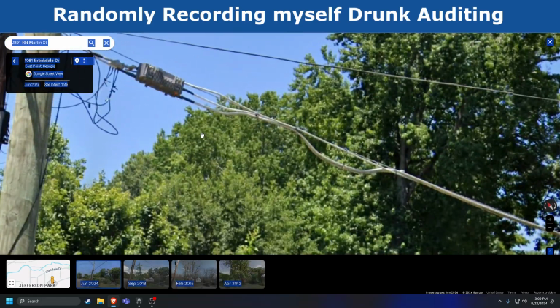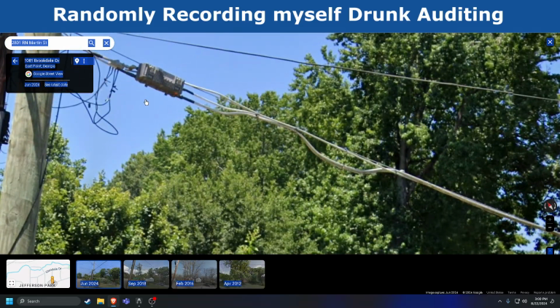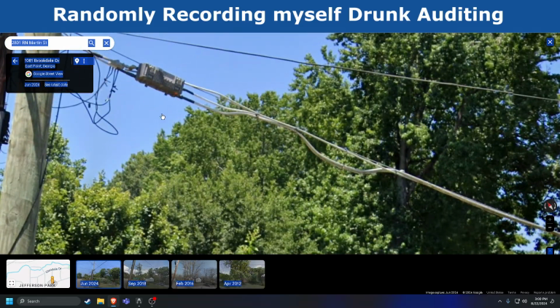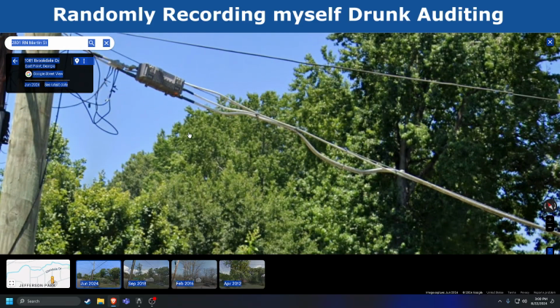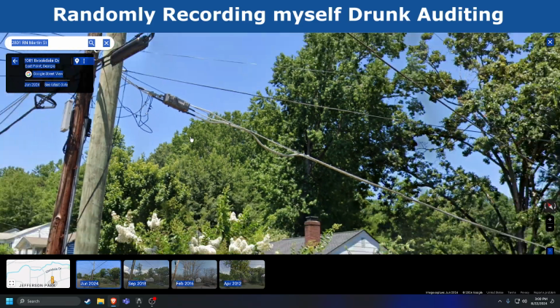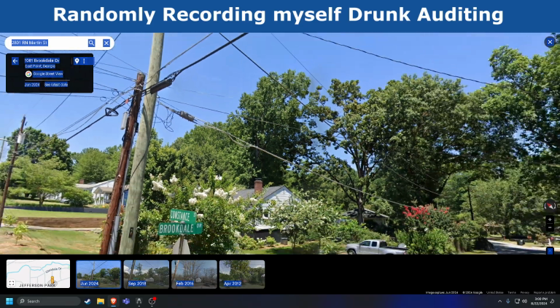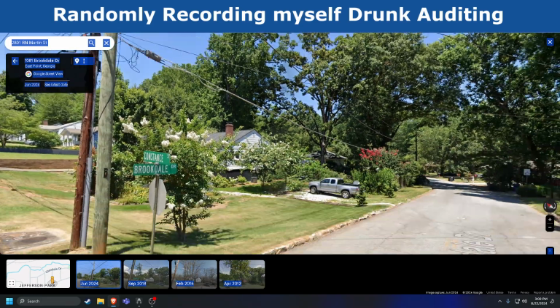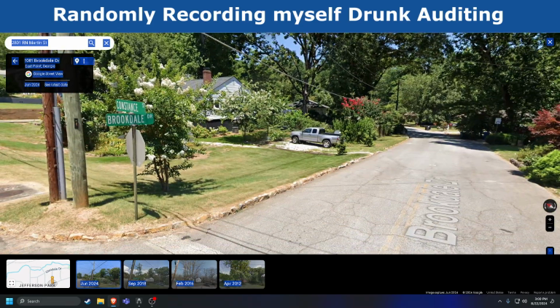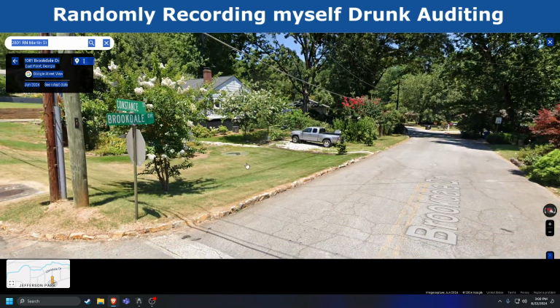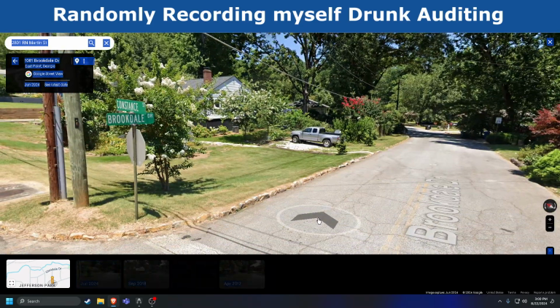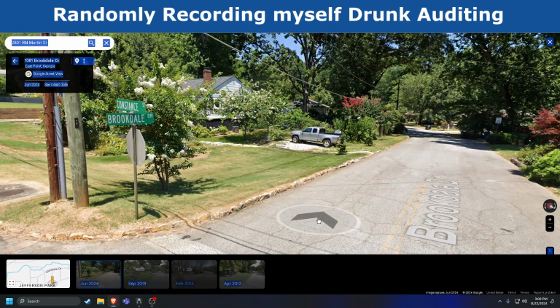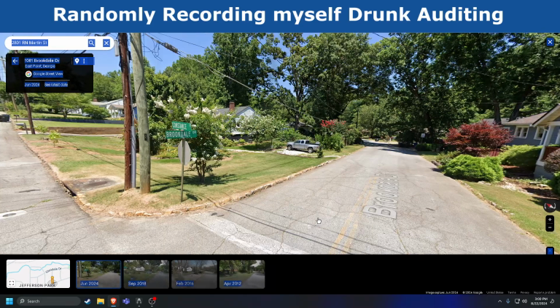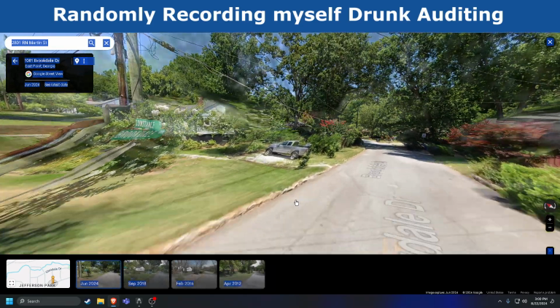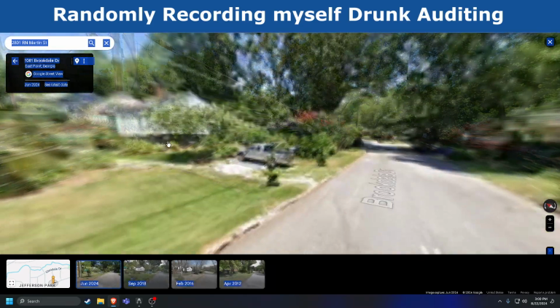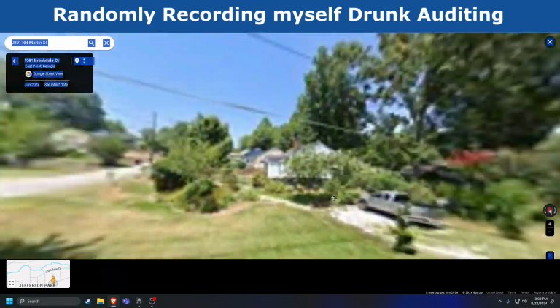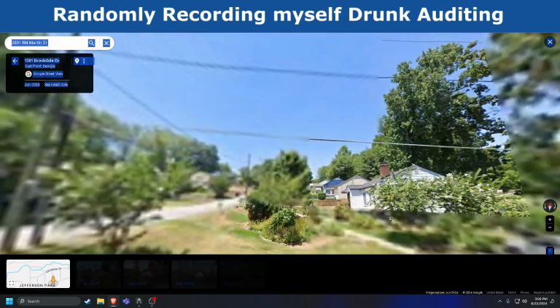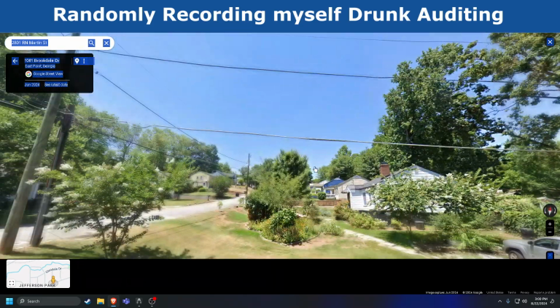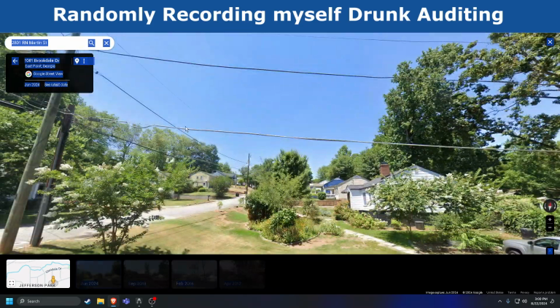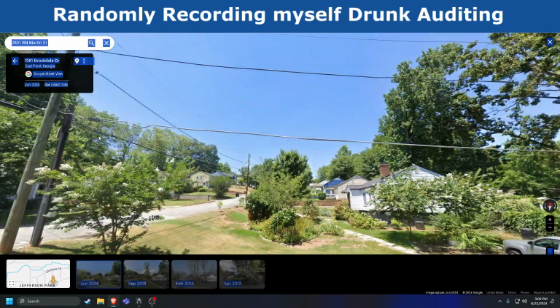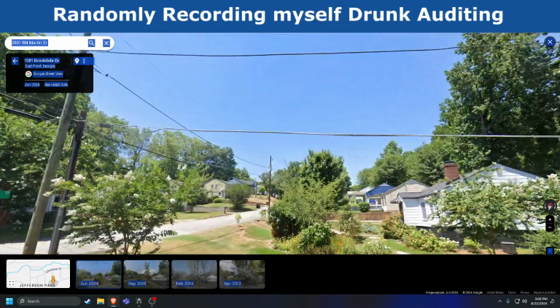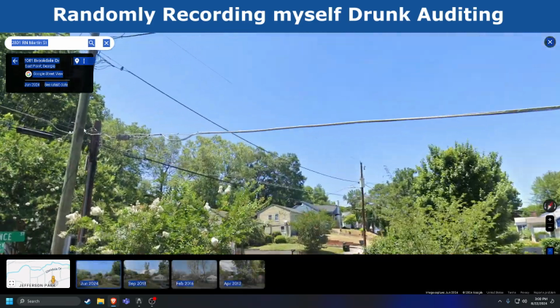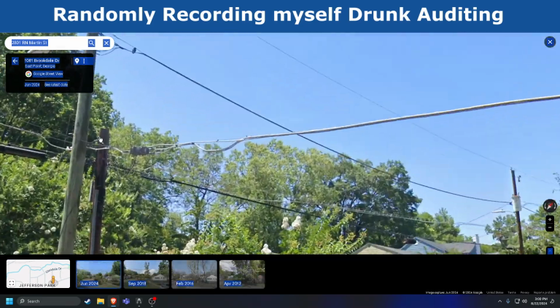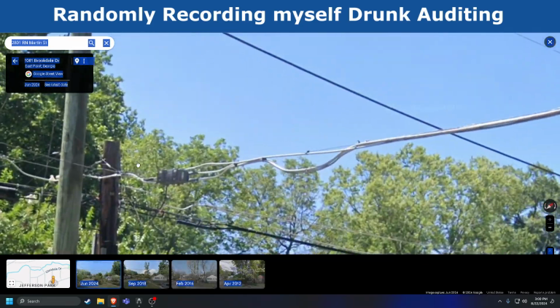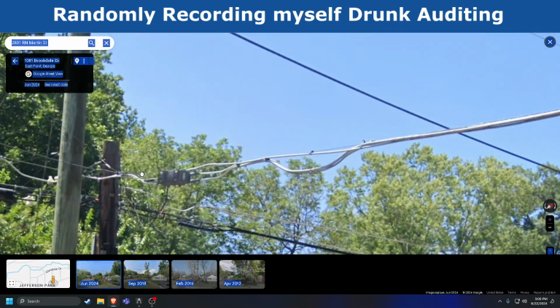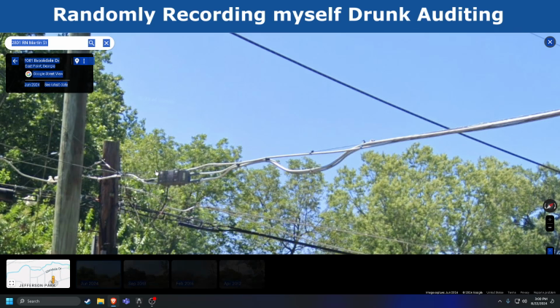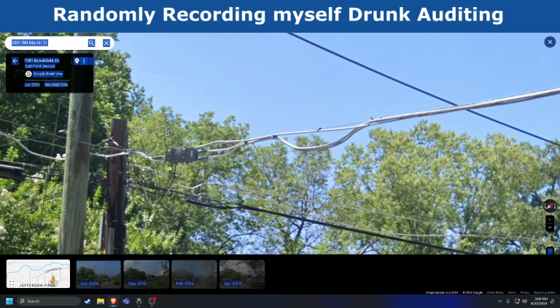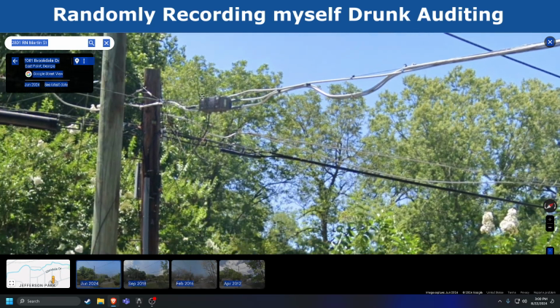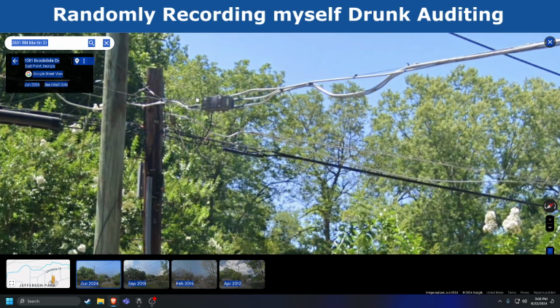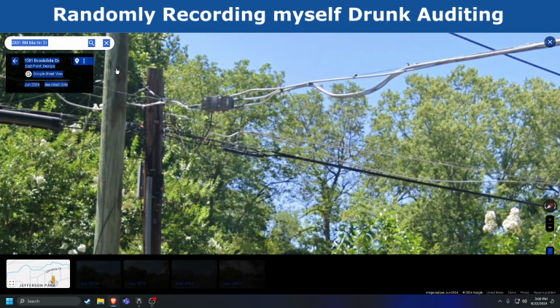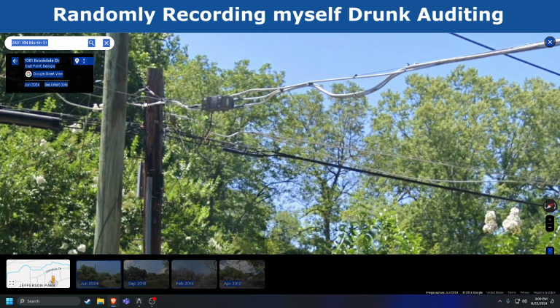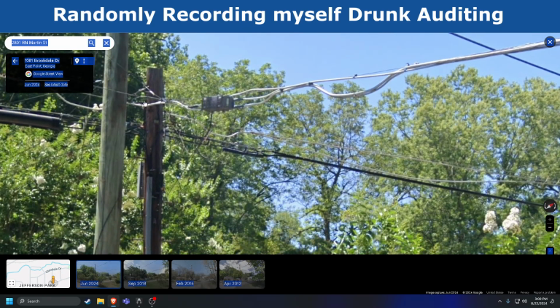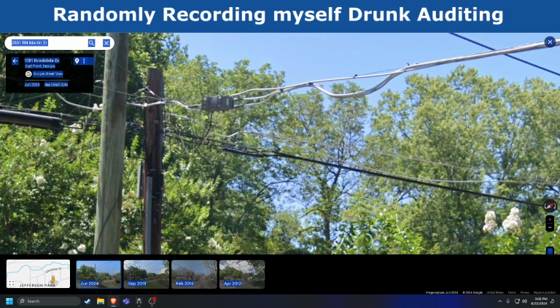It's the amplifier! Alright, so that amplifier...